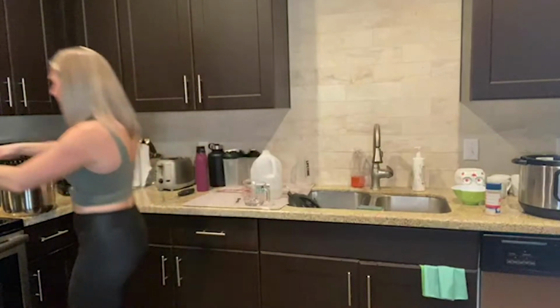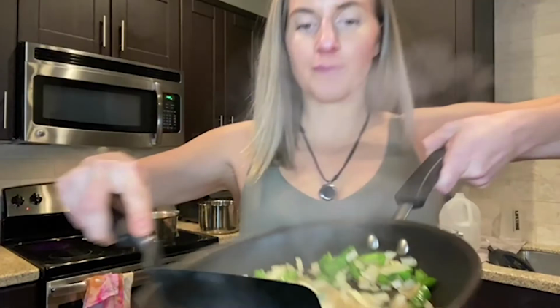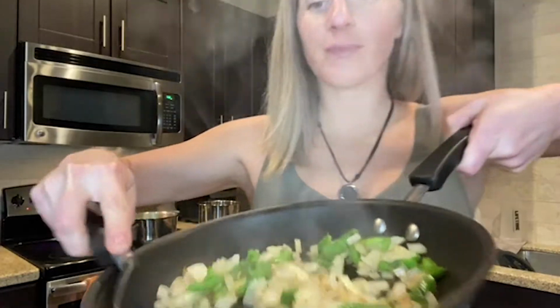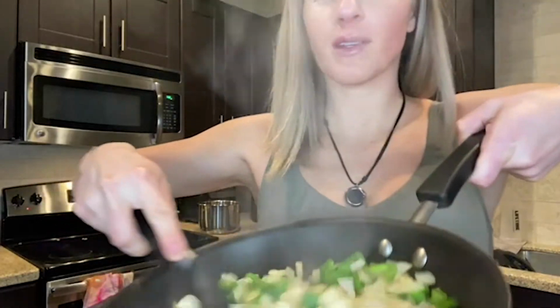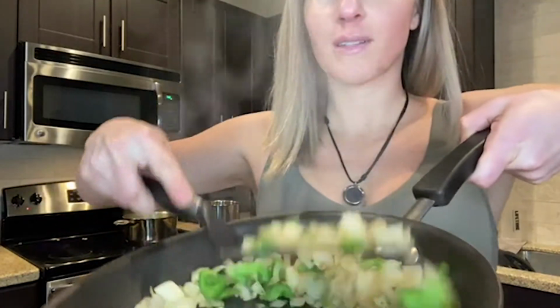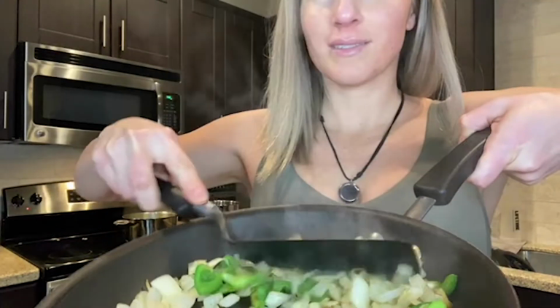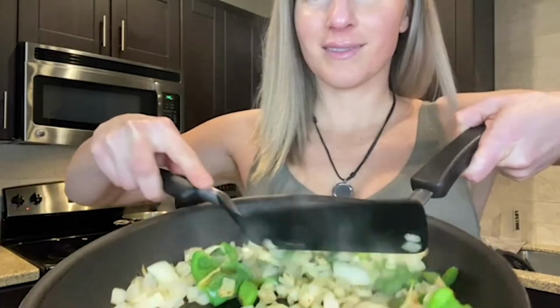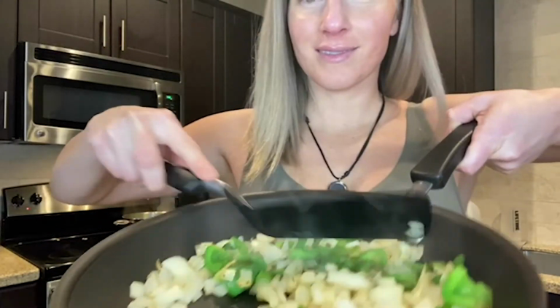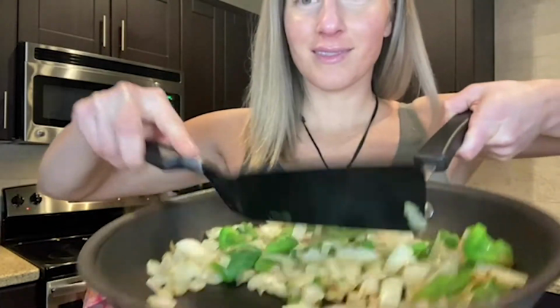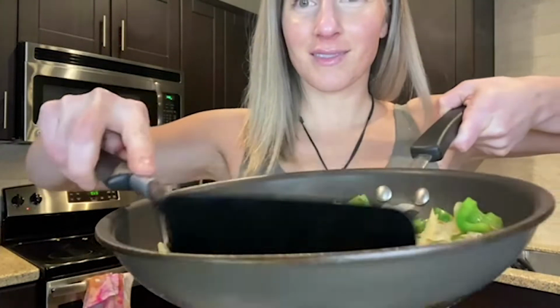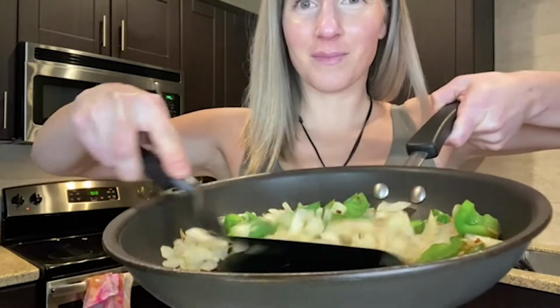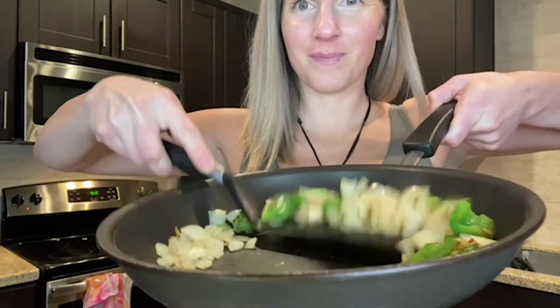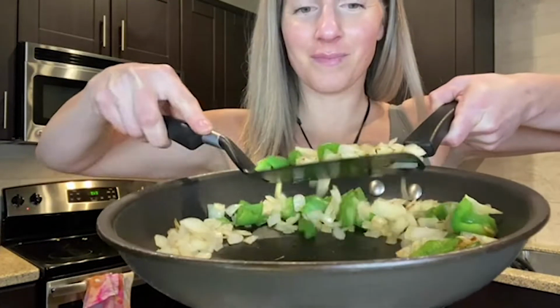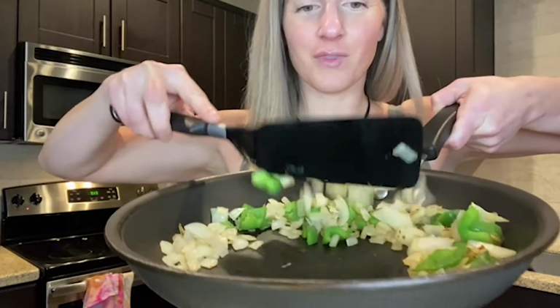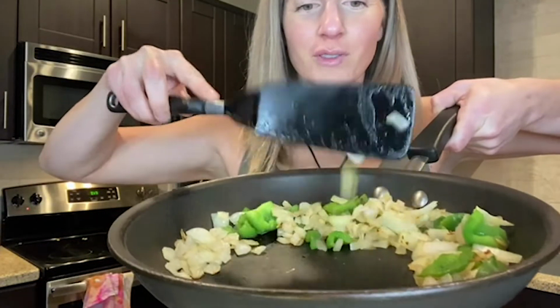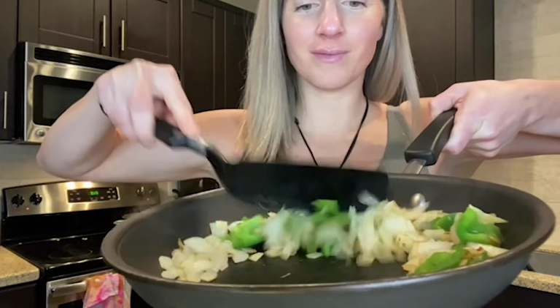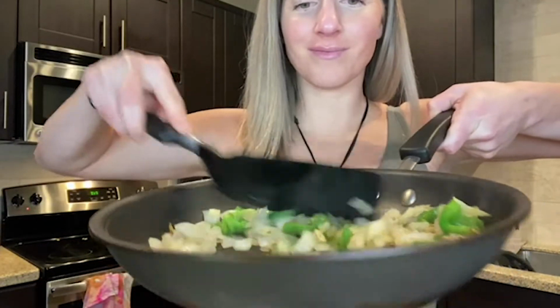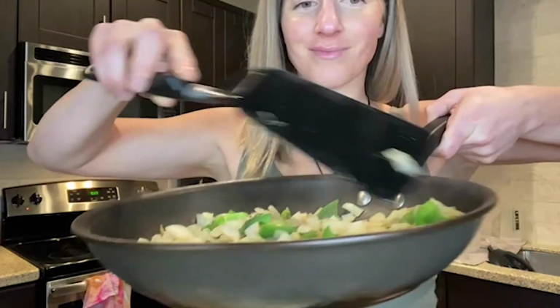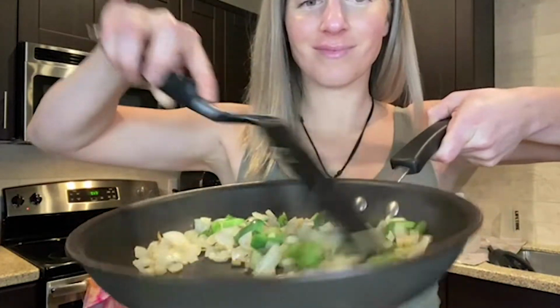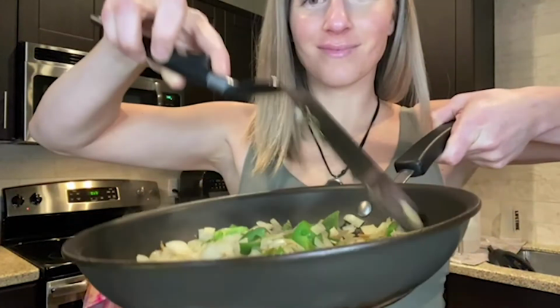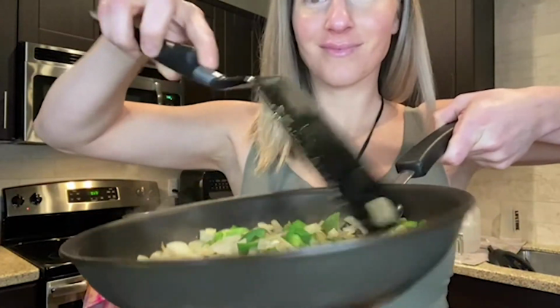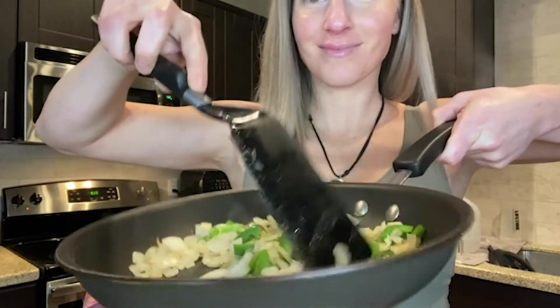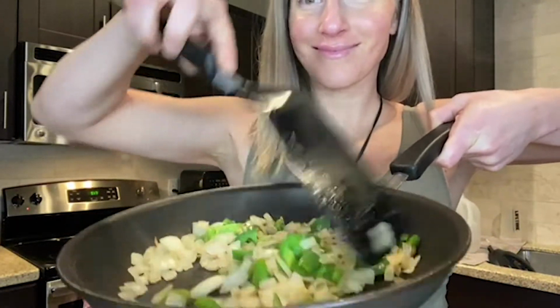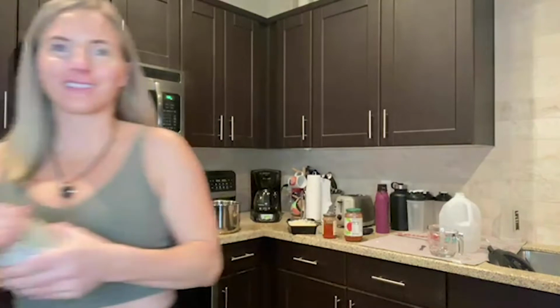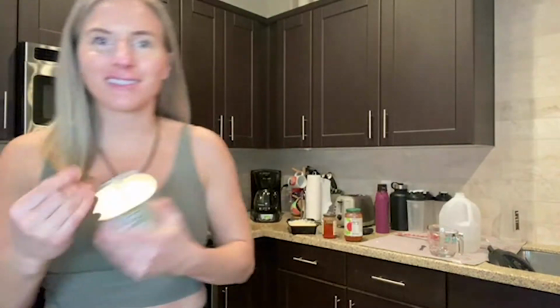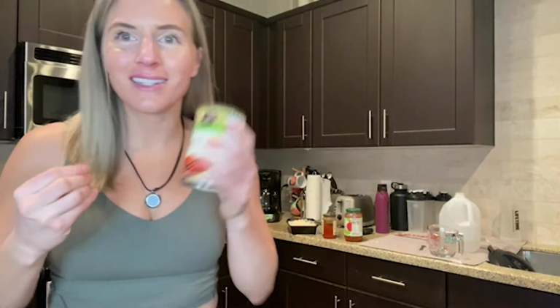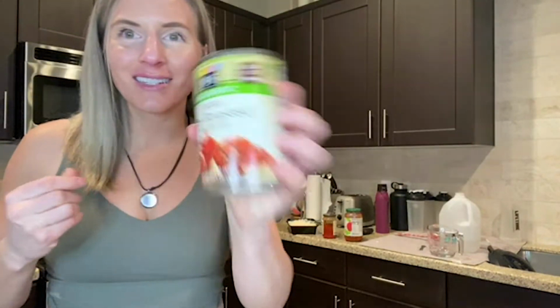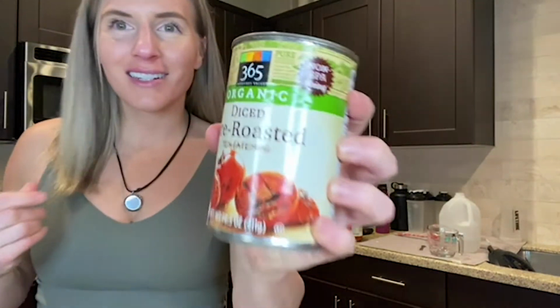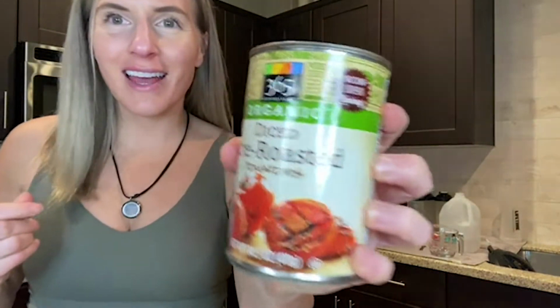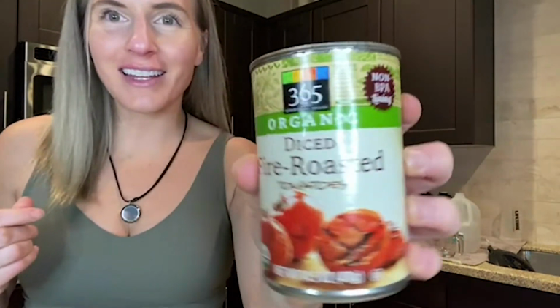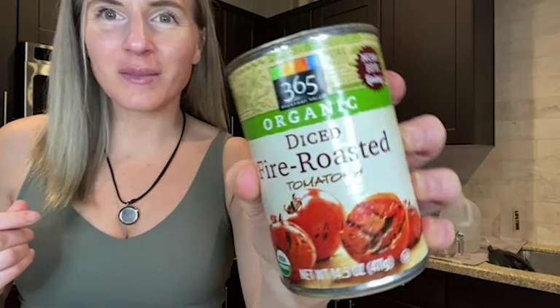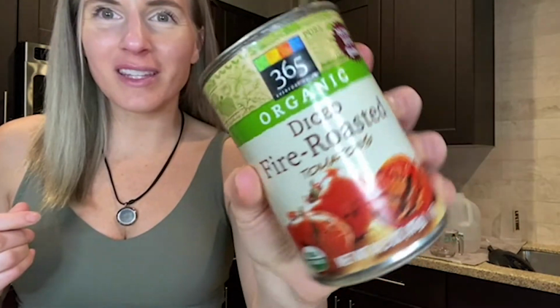For the full recipe, check the link in the description. I'm going to be doing a lot more of these, so please like and subscribe if you're enjoying this.